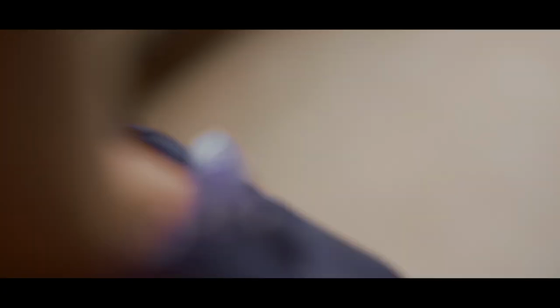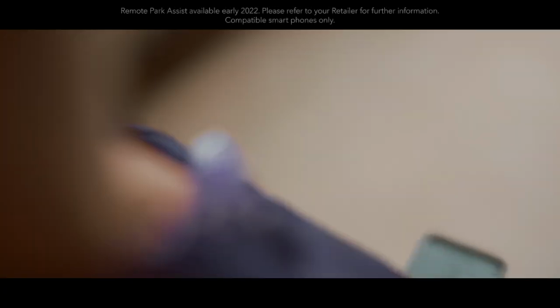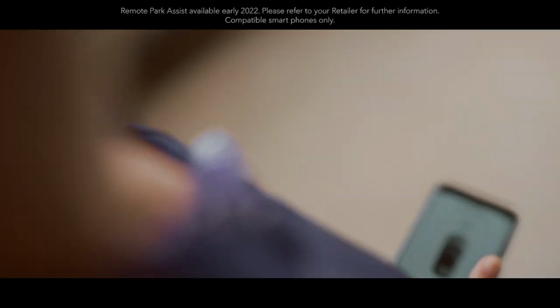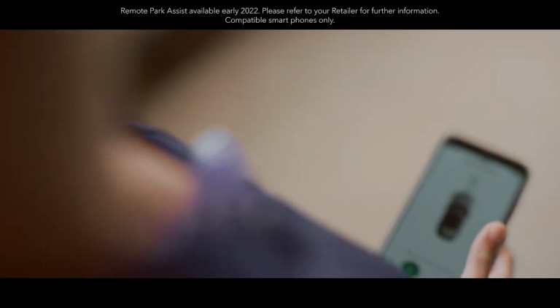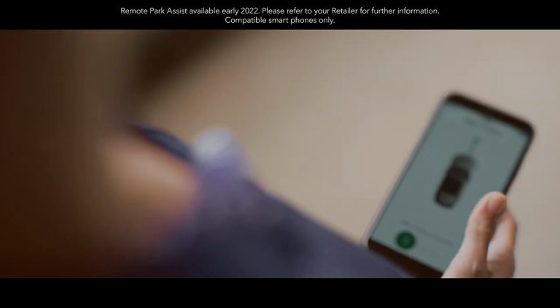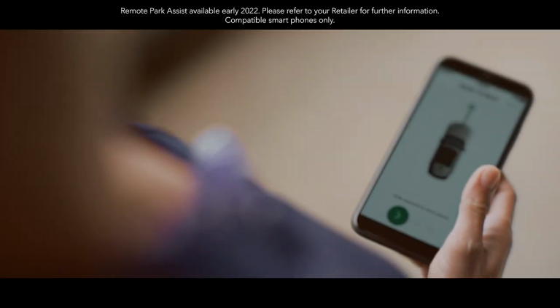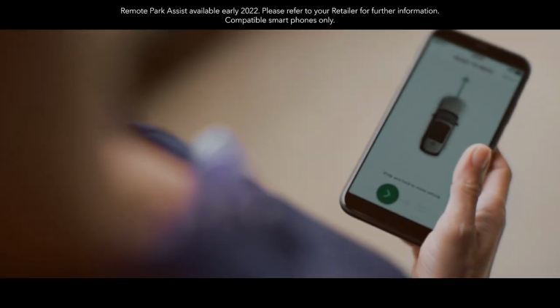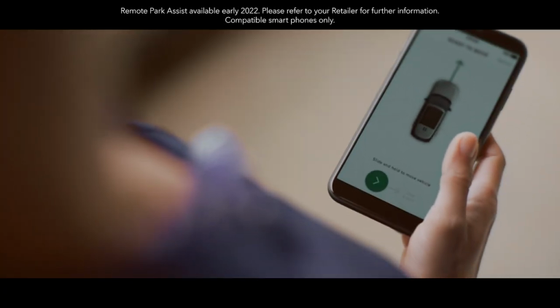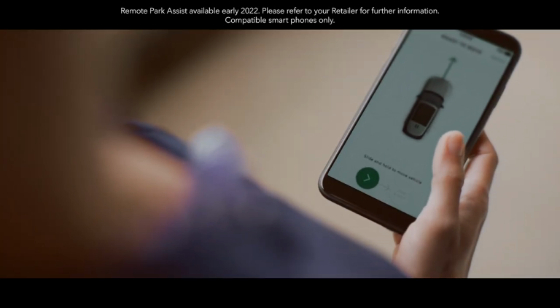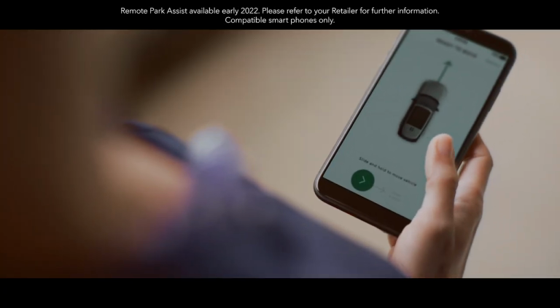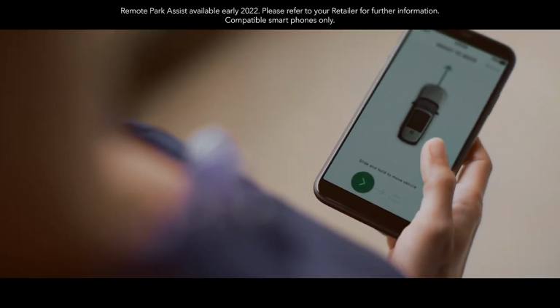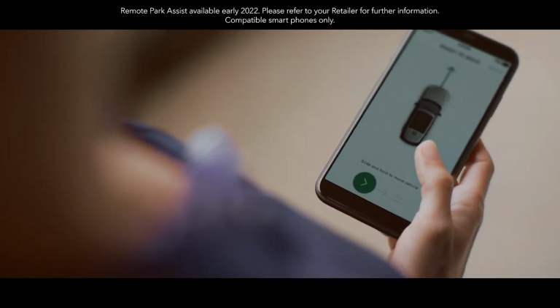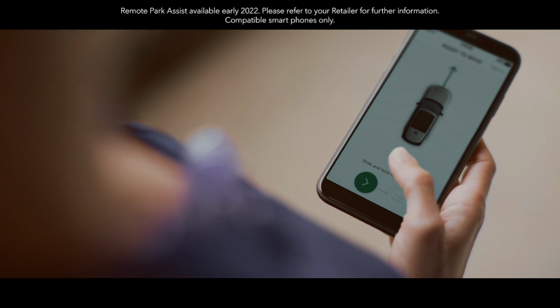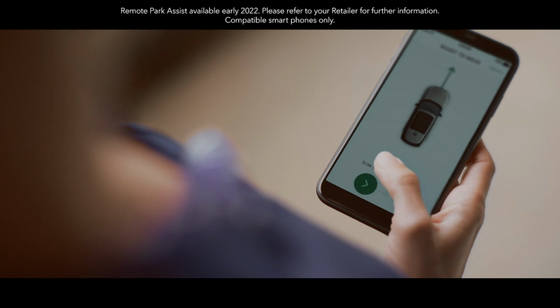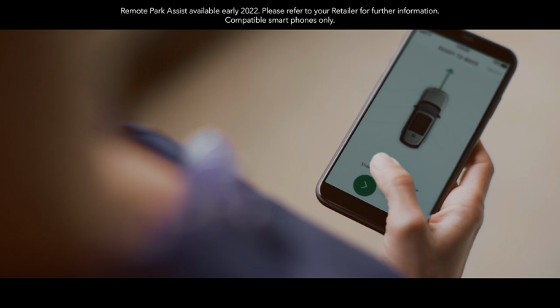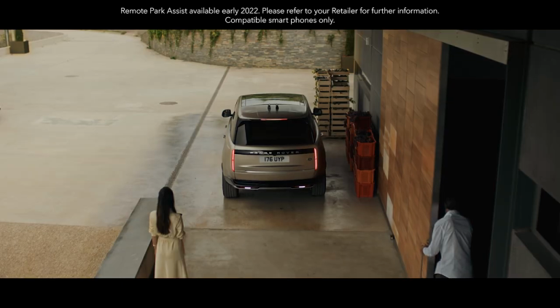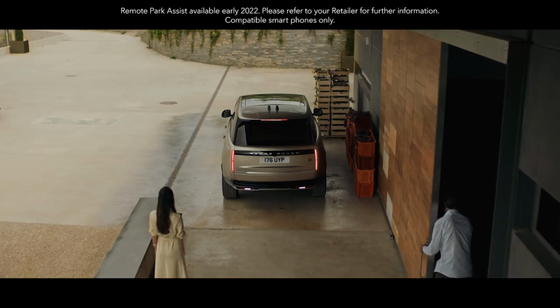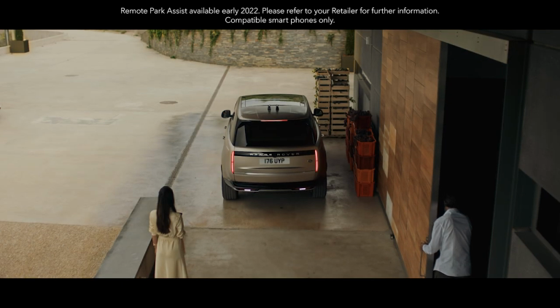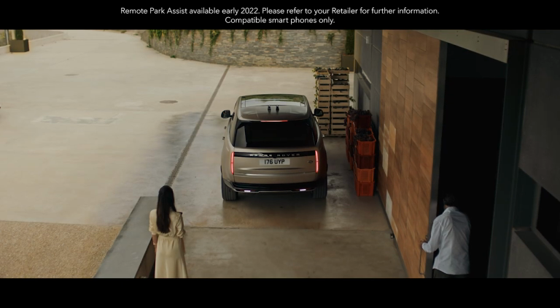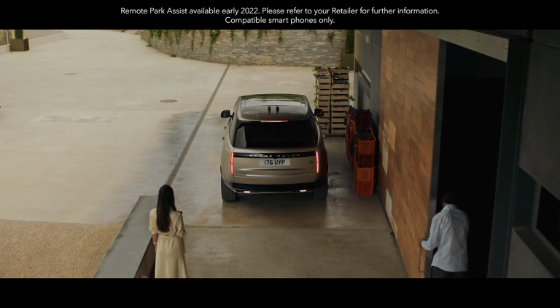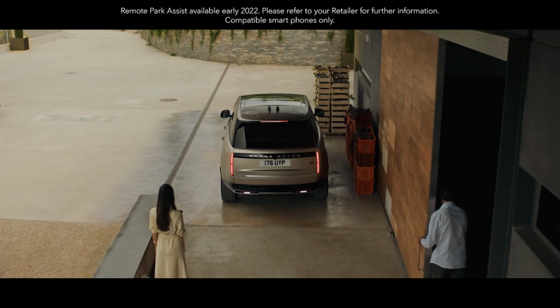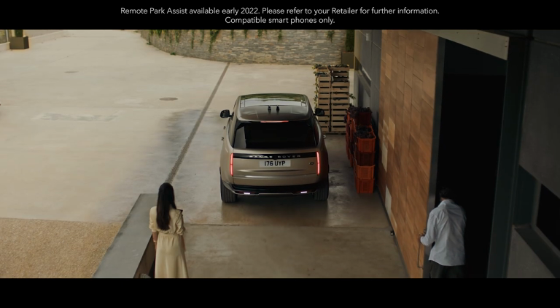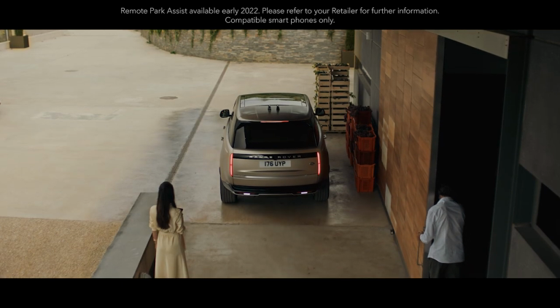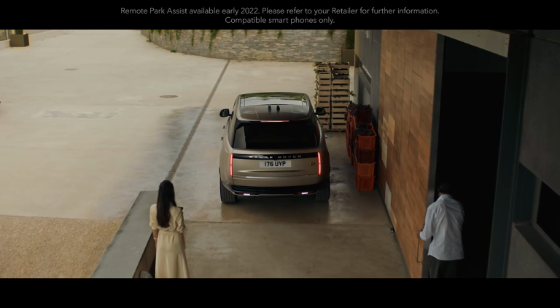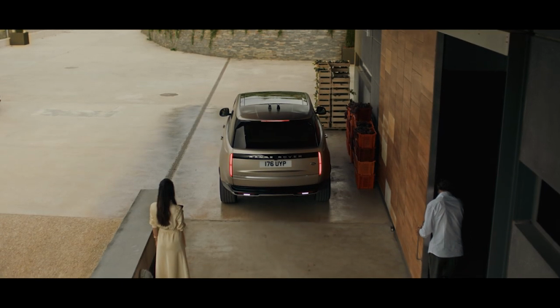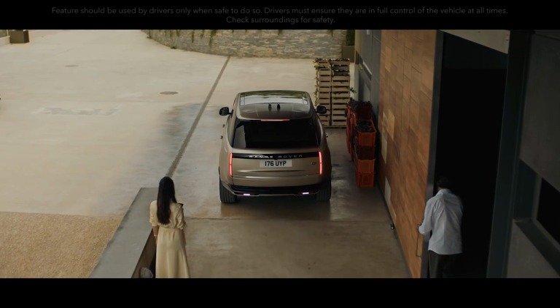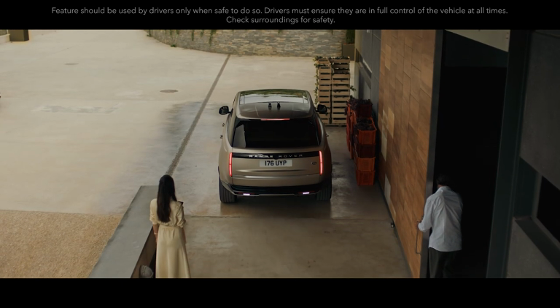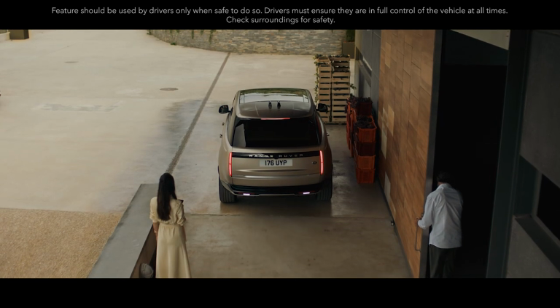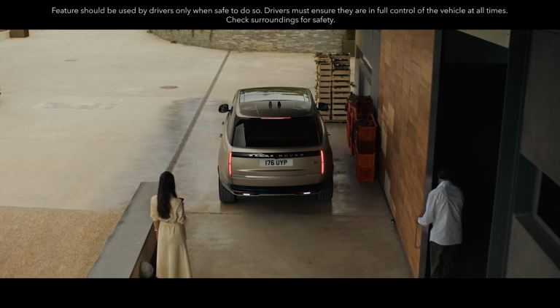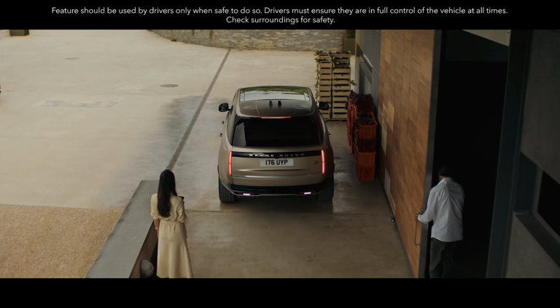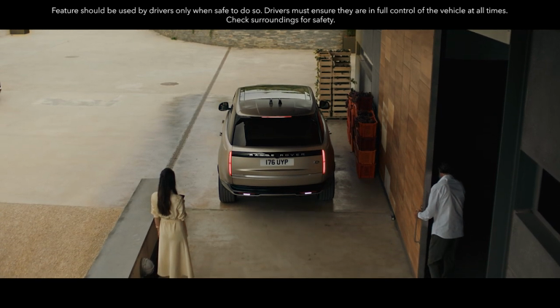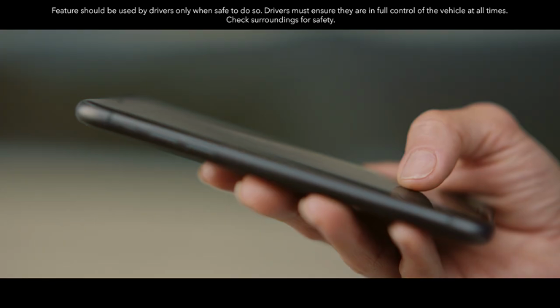For ultimate convenience, park and maneuver your vehicle from the outside with remote park assist.